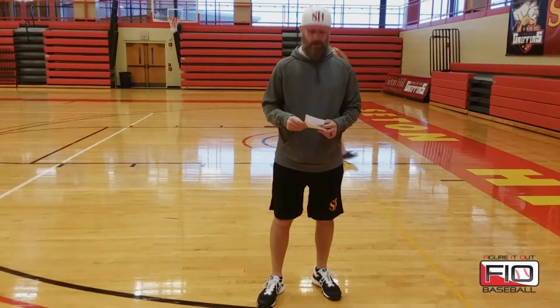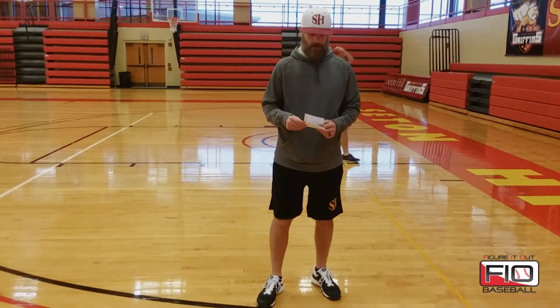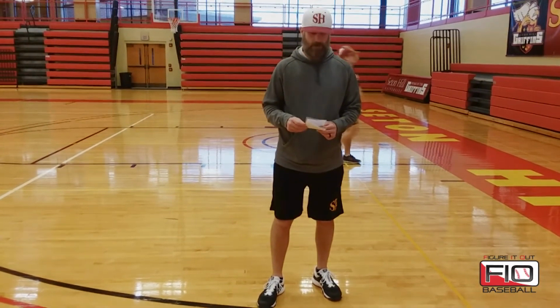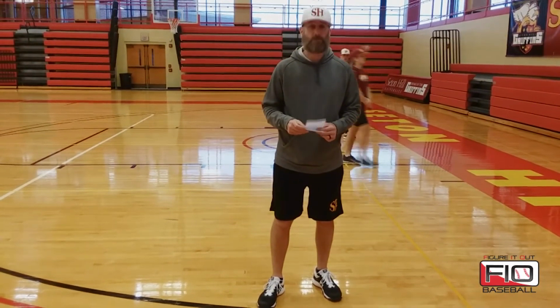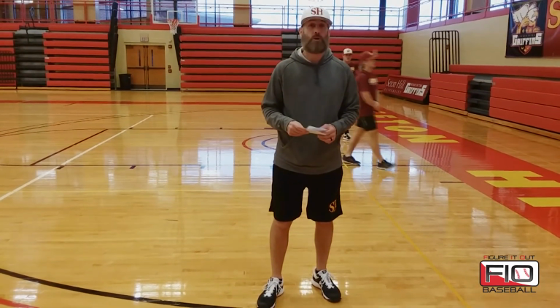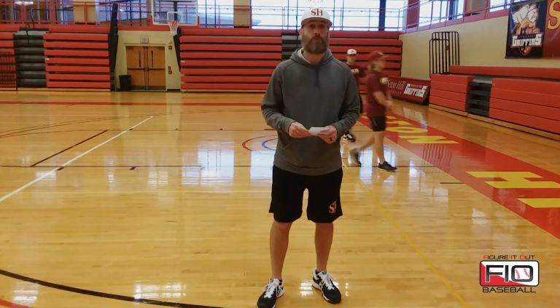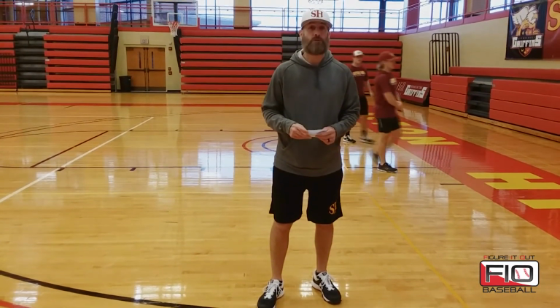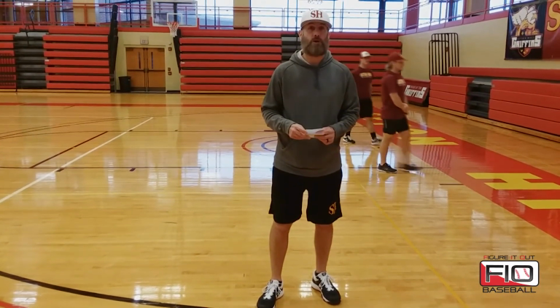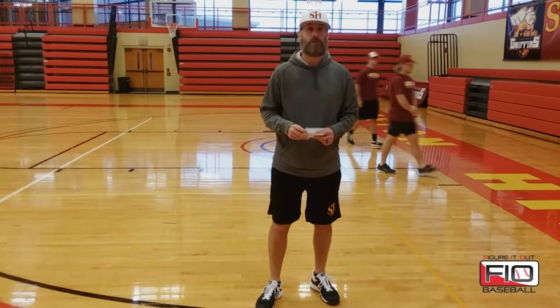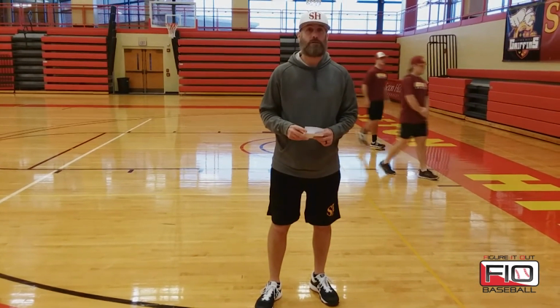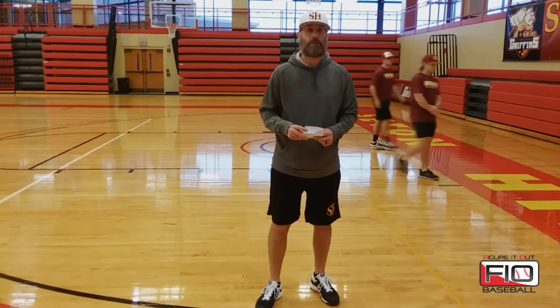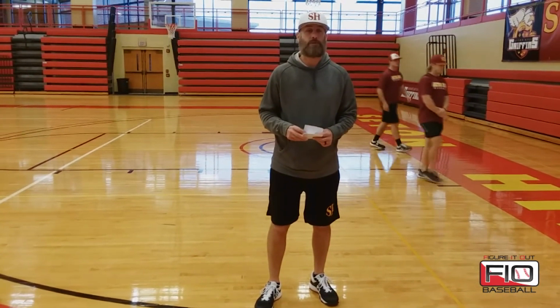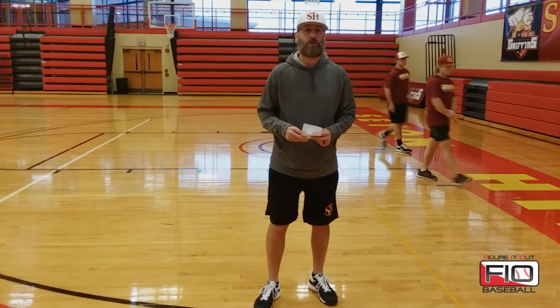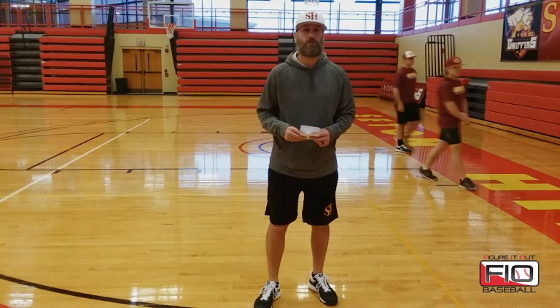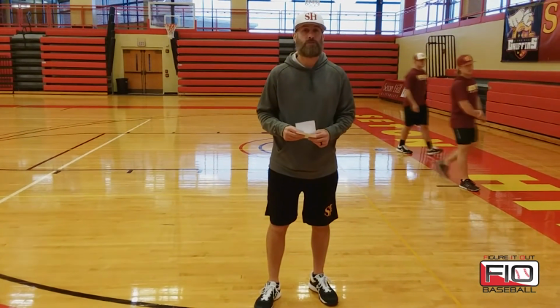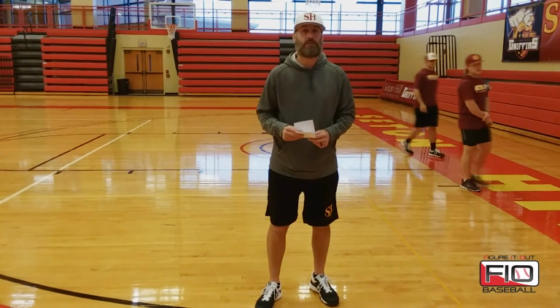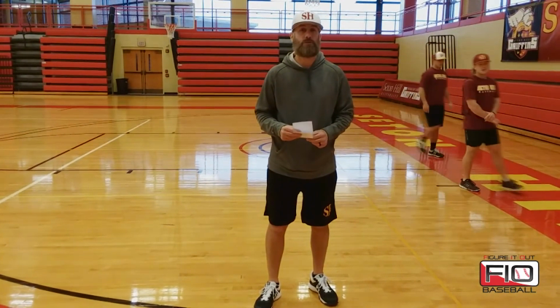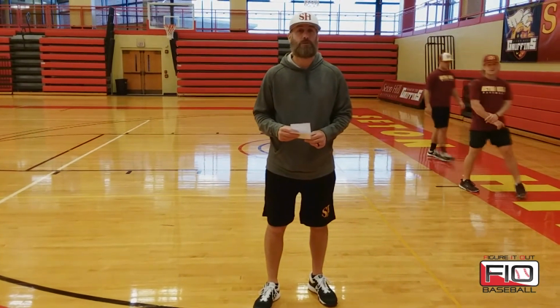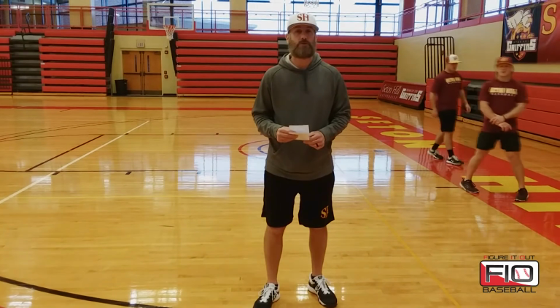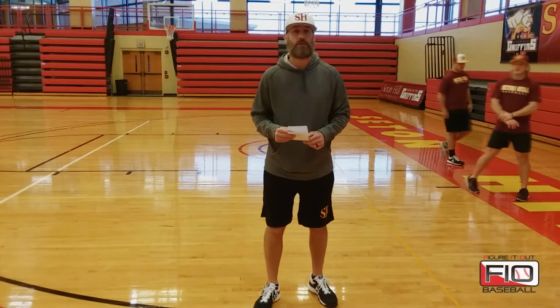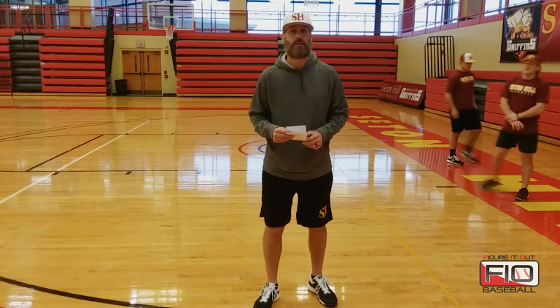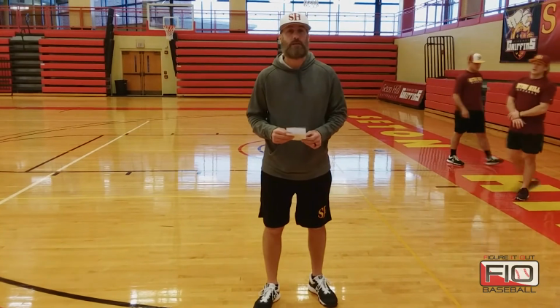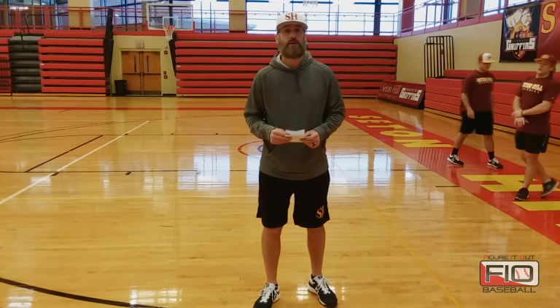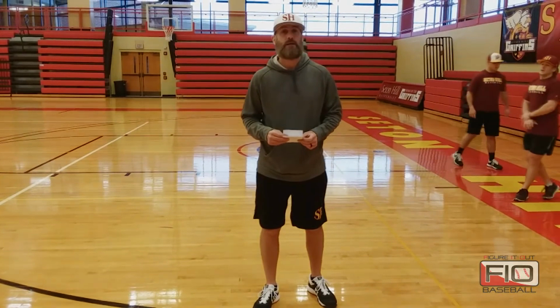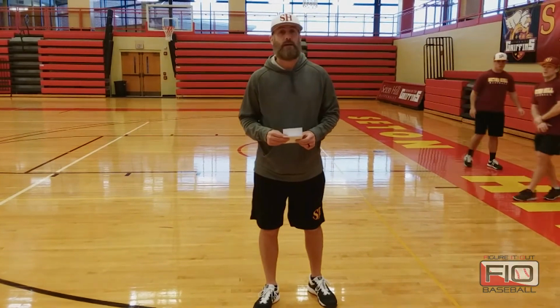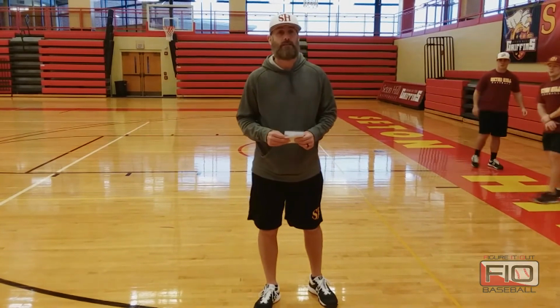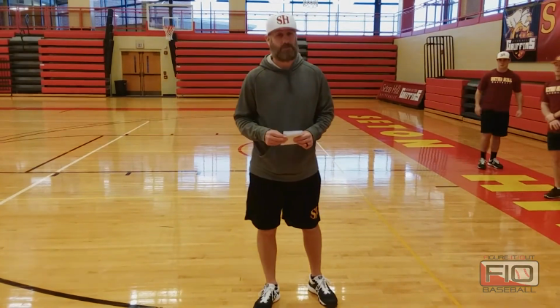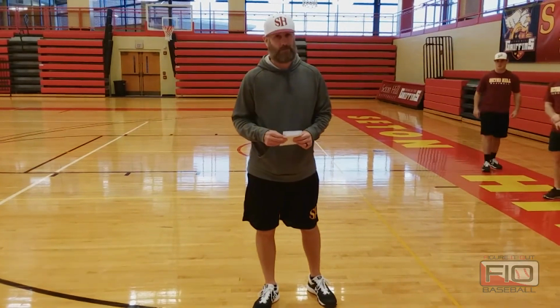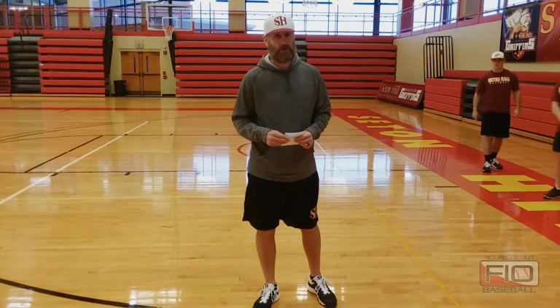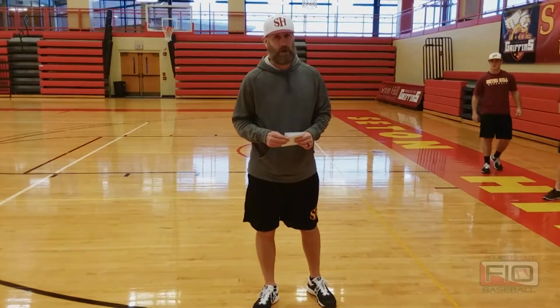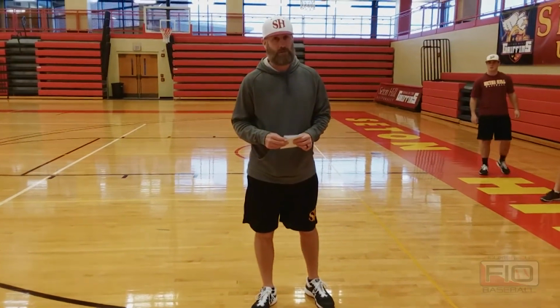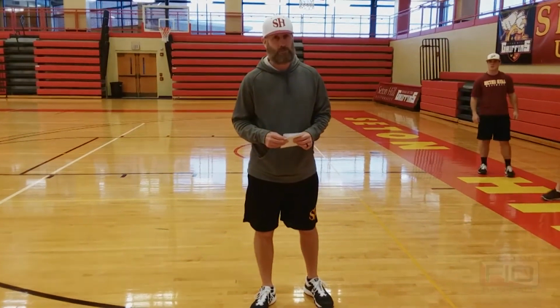This is Mark Marizoli, head baseball coach at Seton Hill University, and this is Figure It Out Baseball.